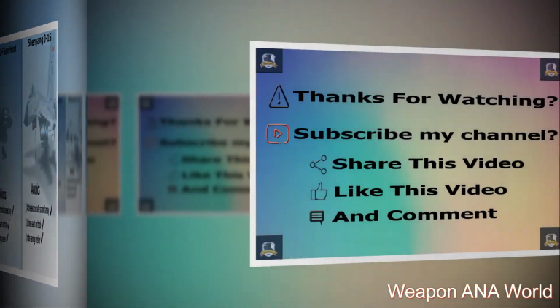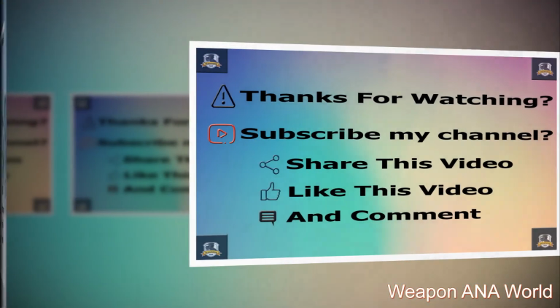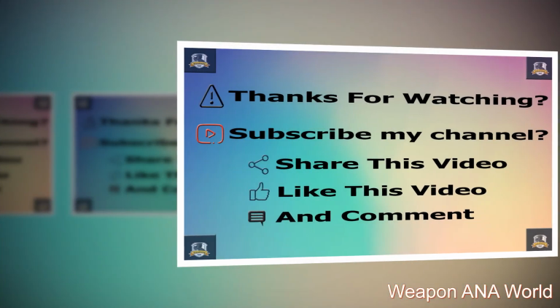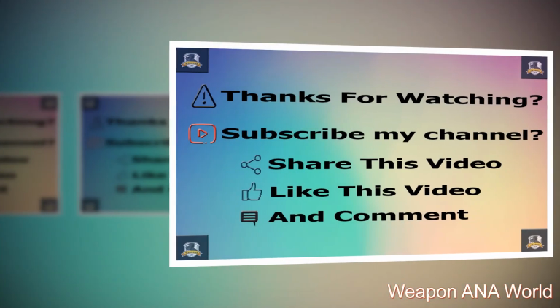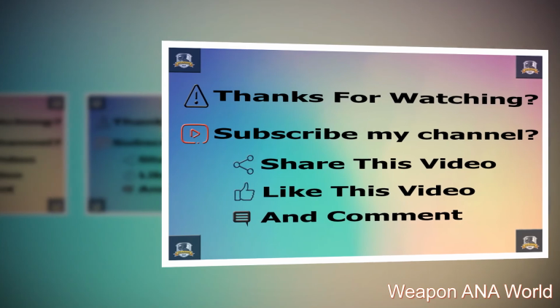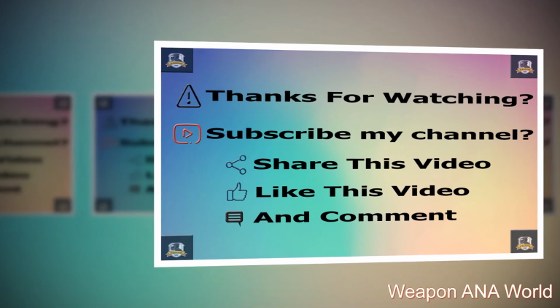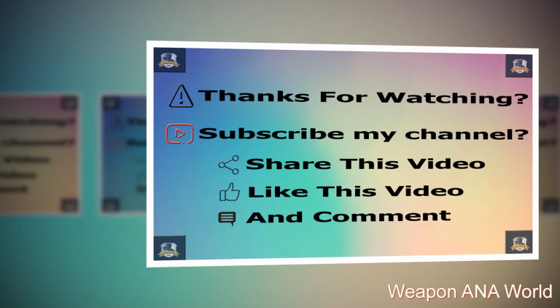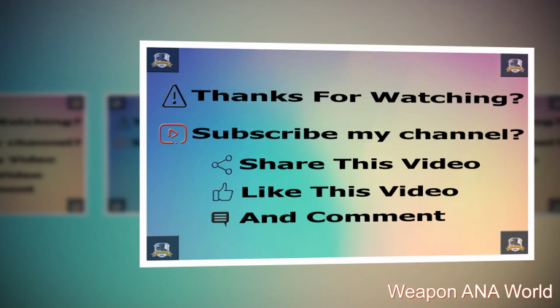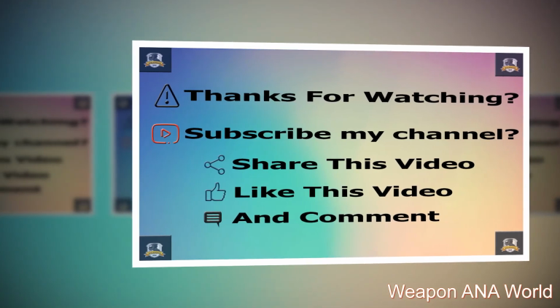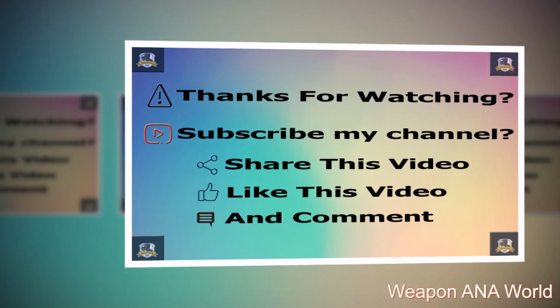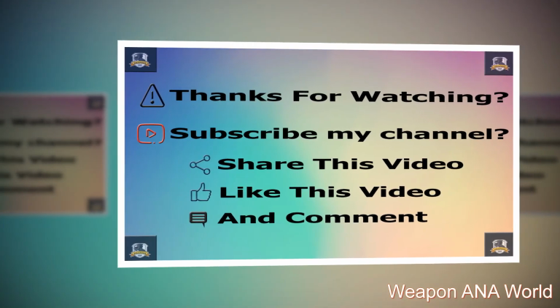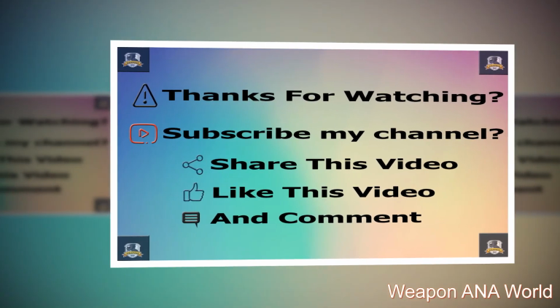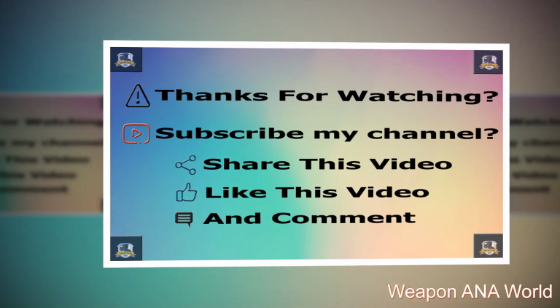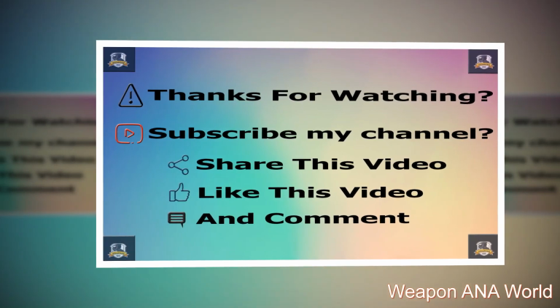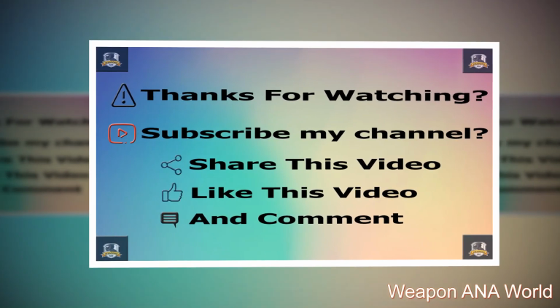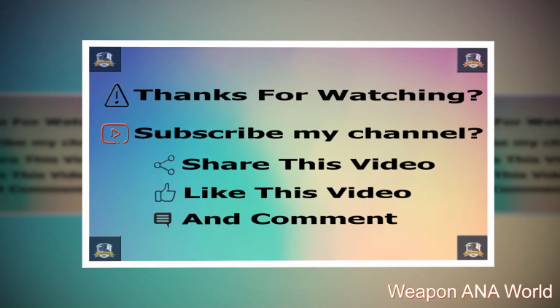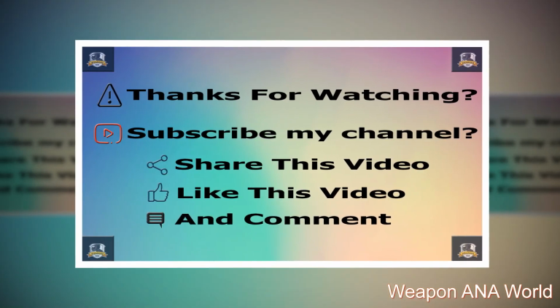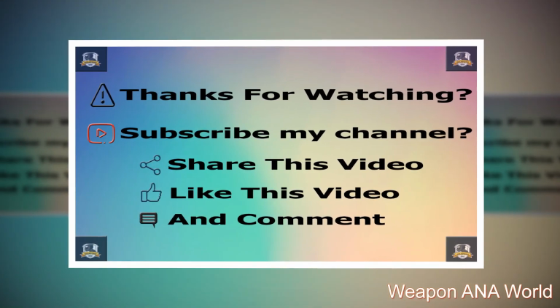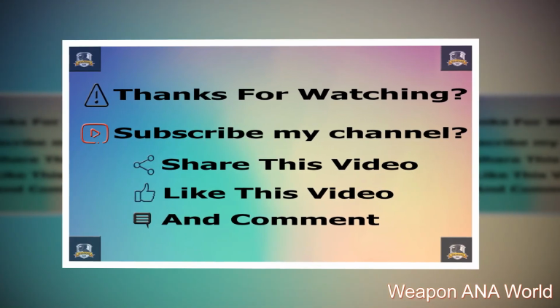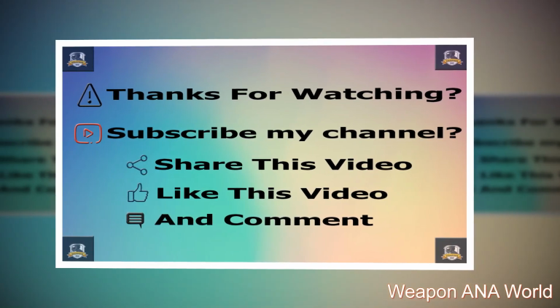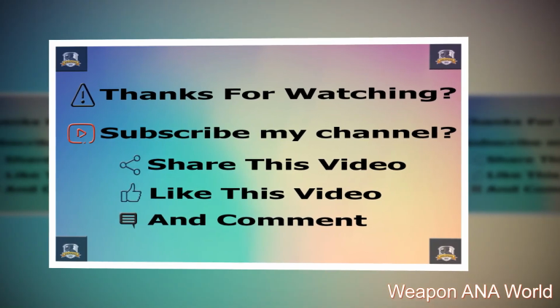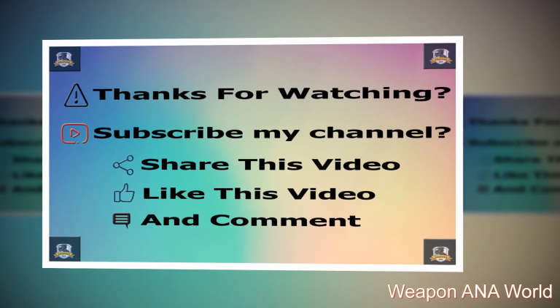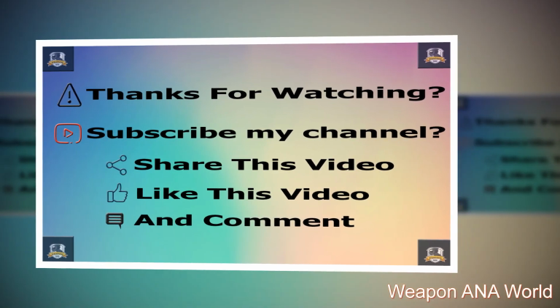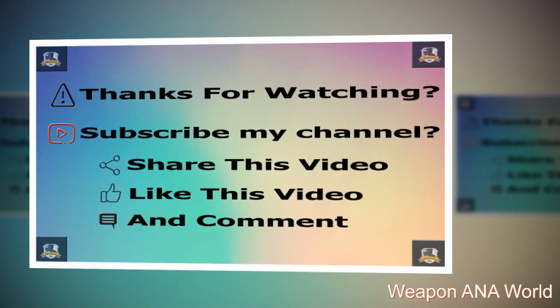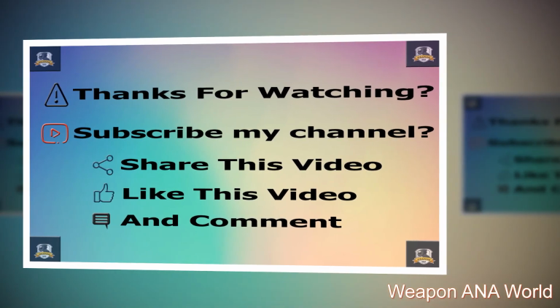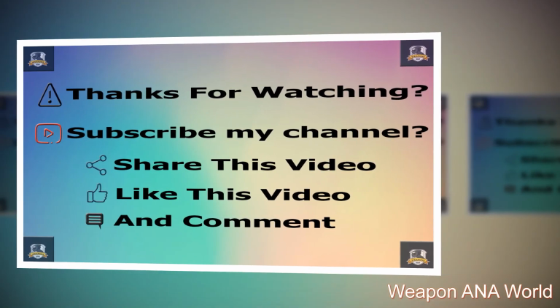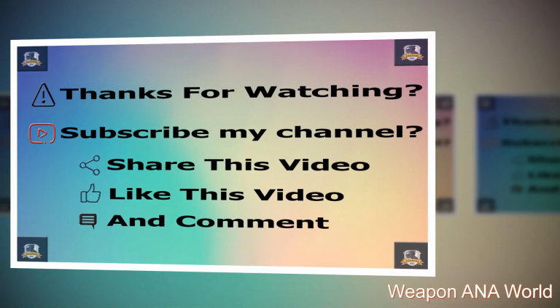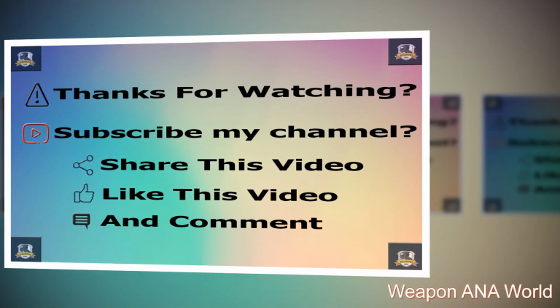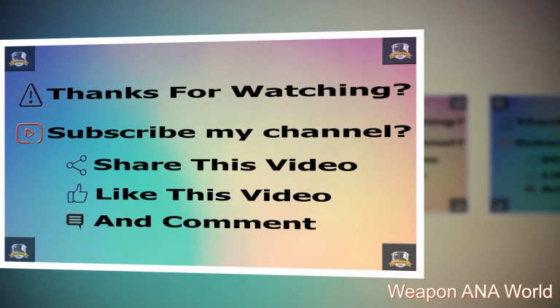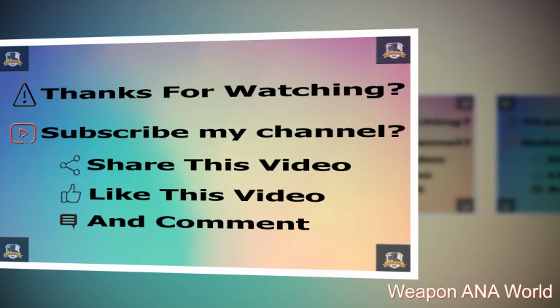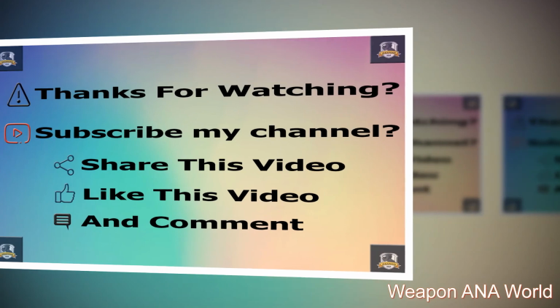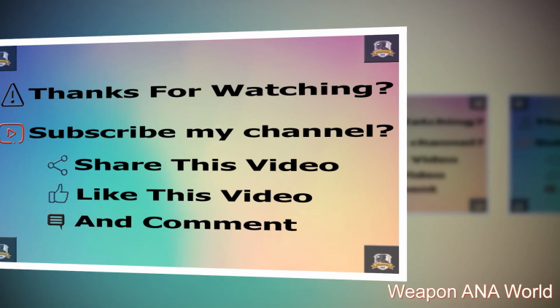Thanks for watching. Subscribe to my channel, share this video, like this video, and comment.